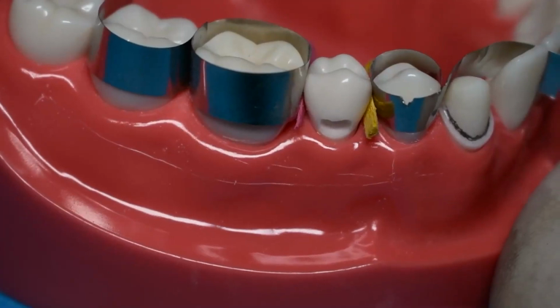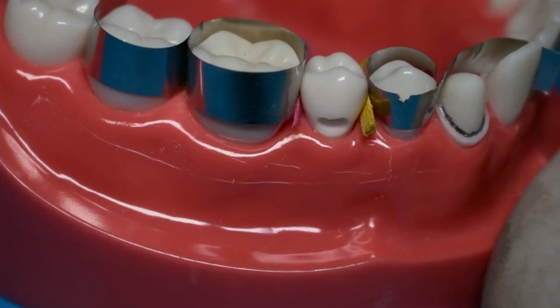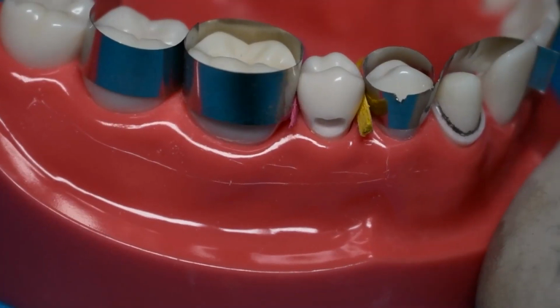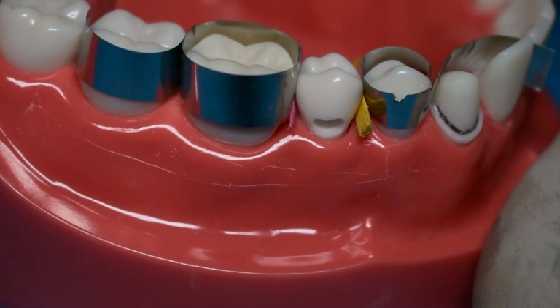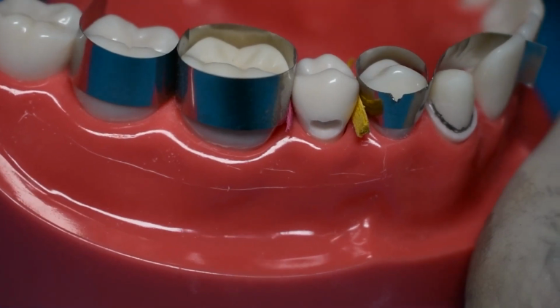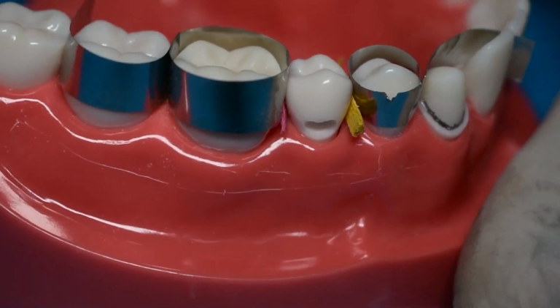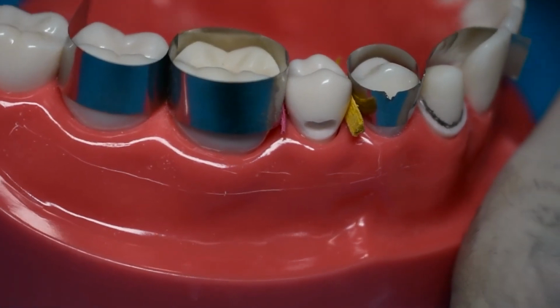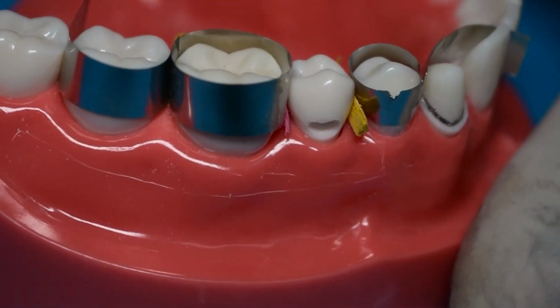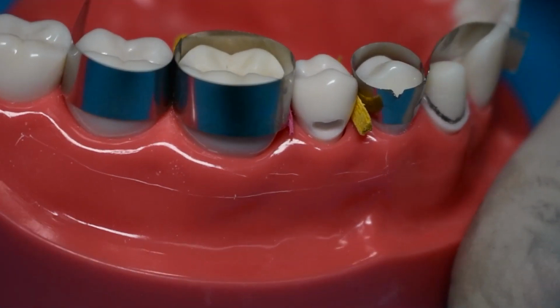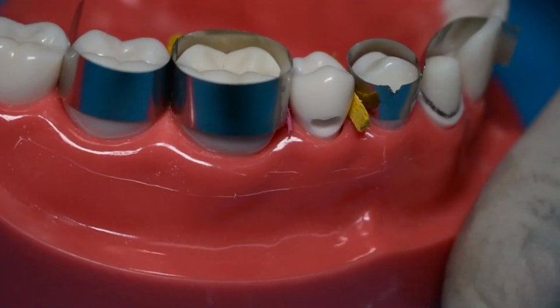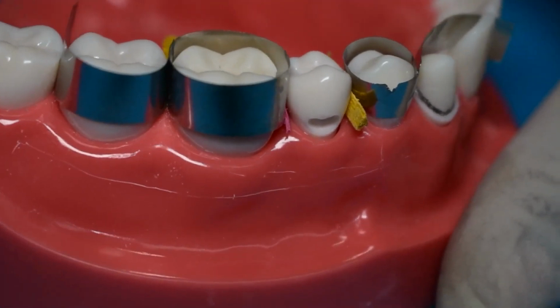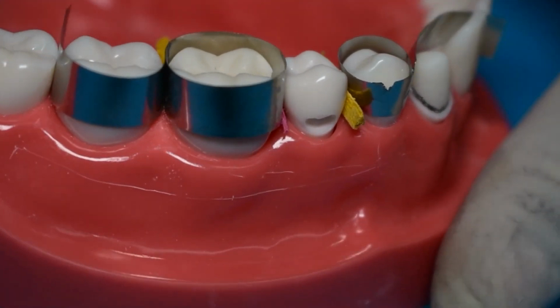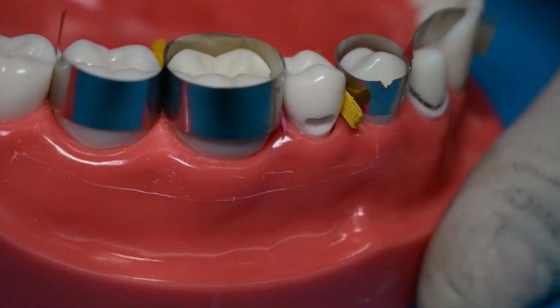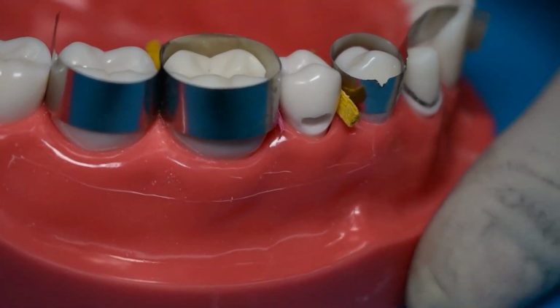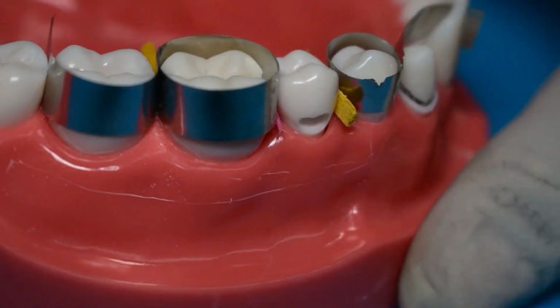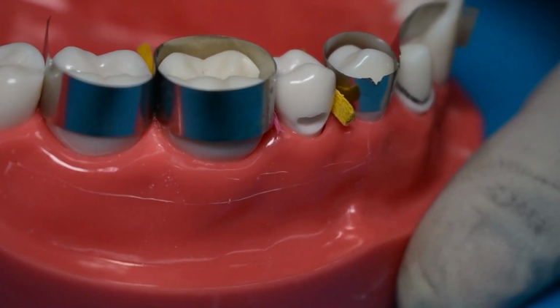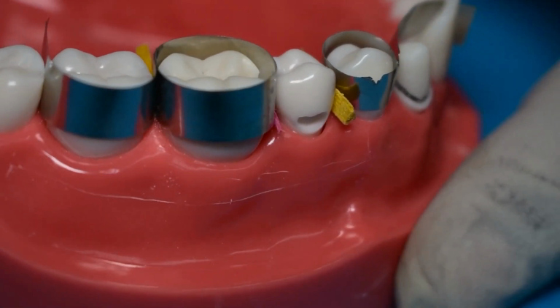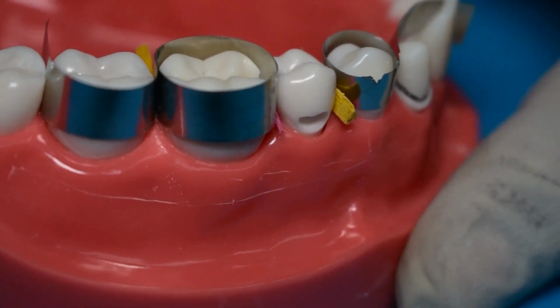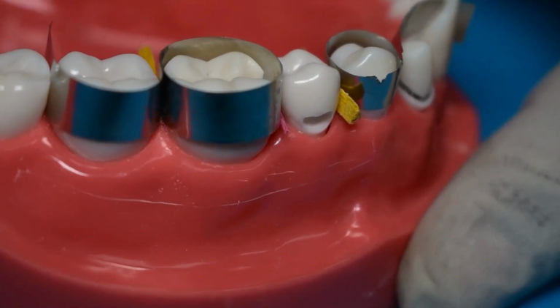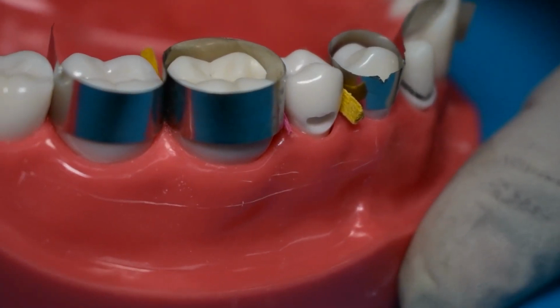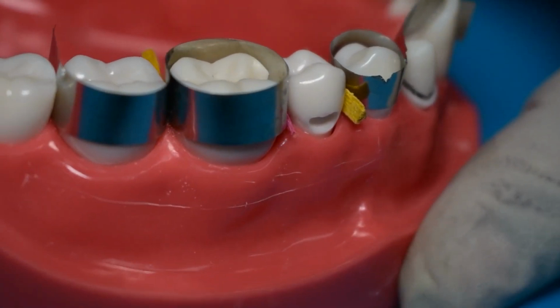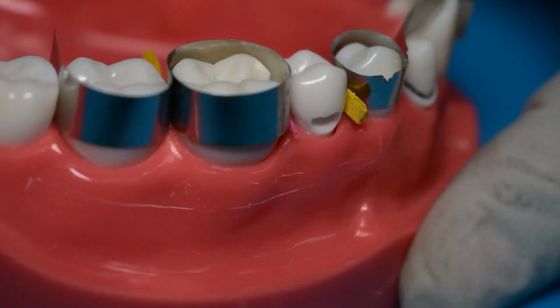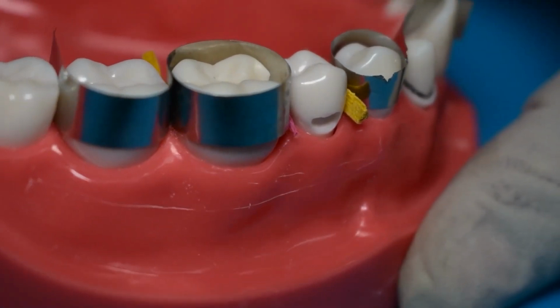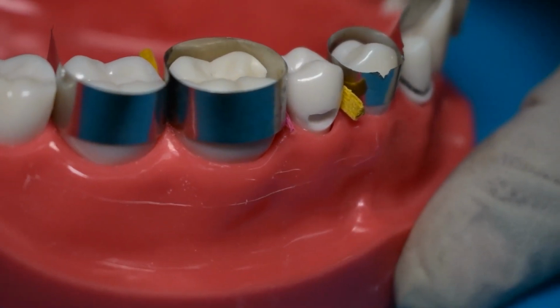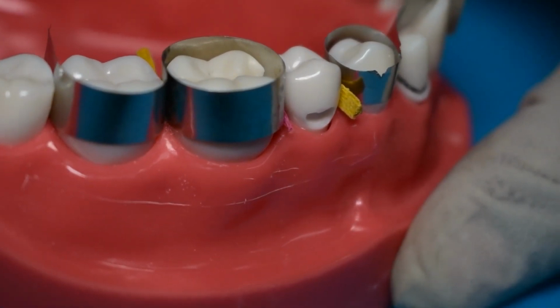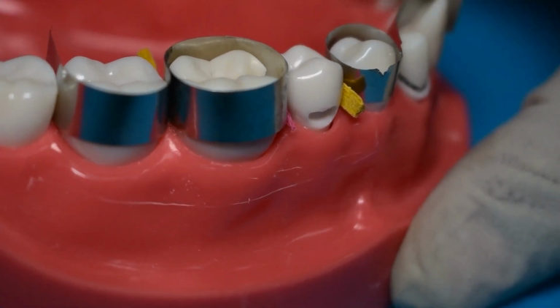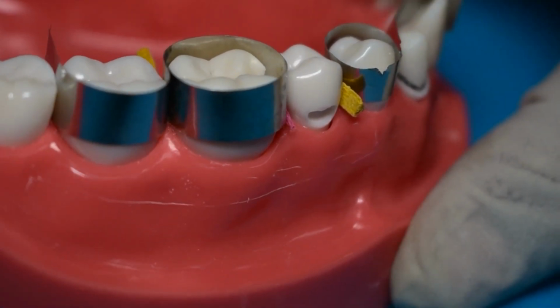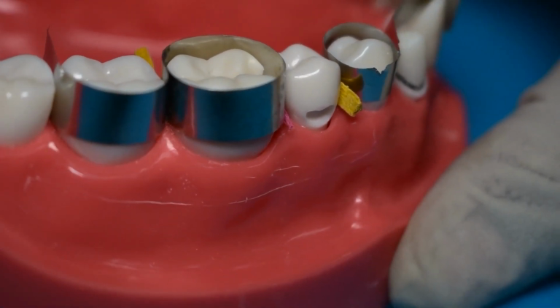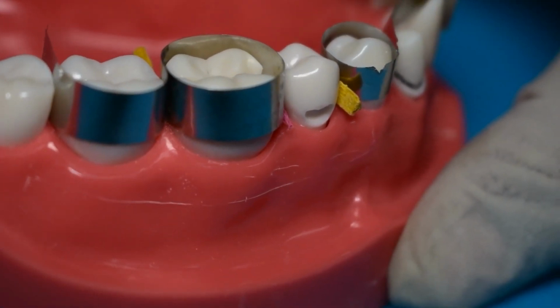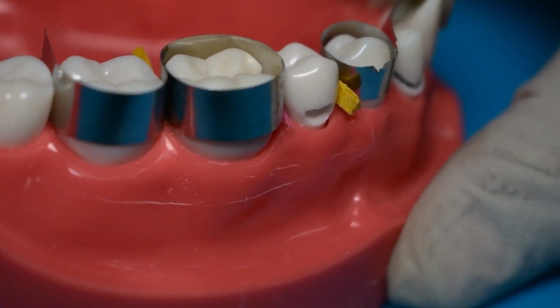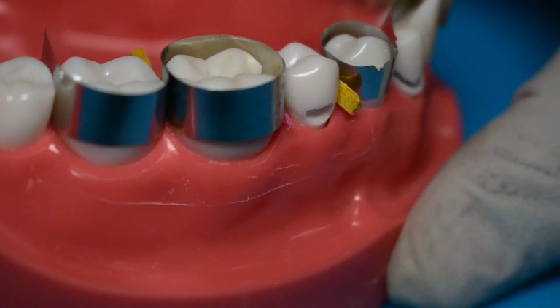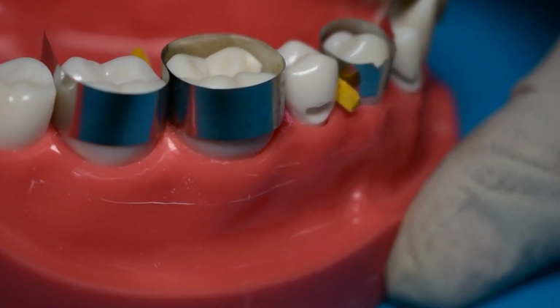In this video, we'll look at restoration of a Class 5 cavity.